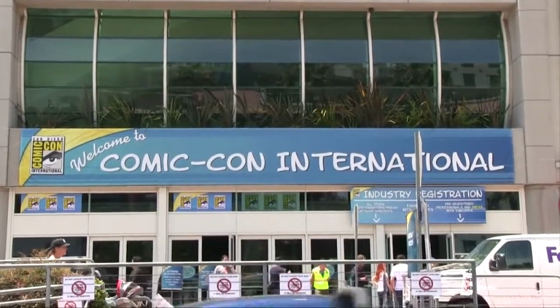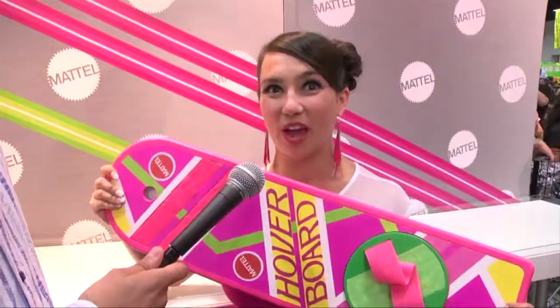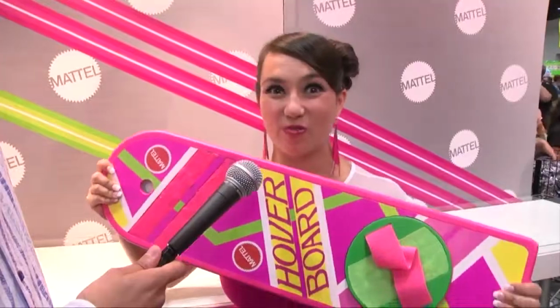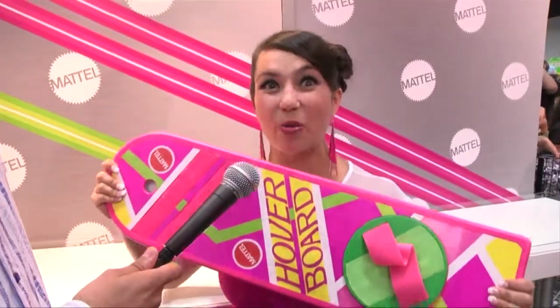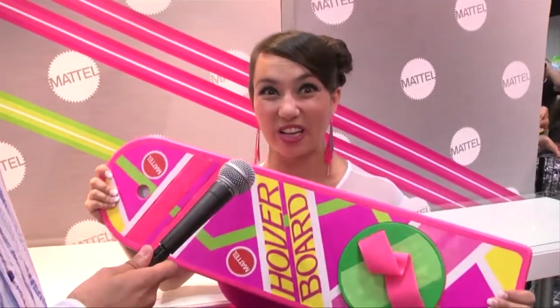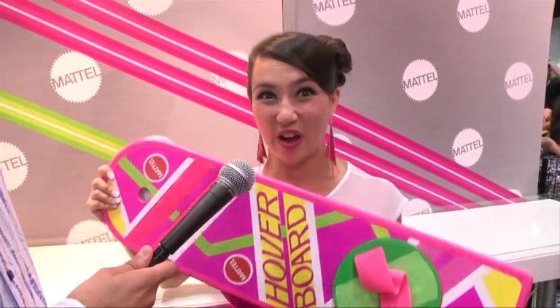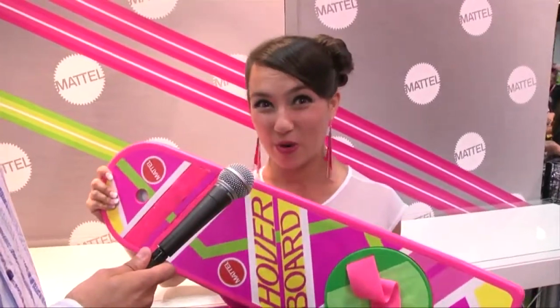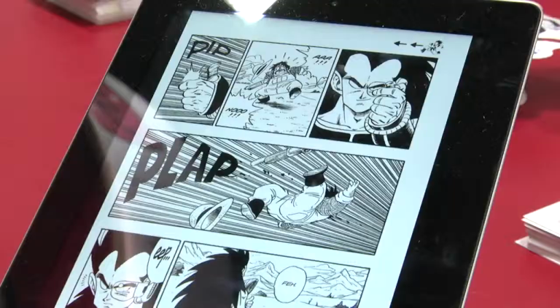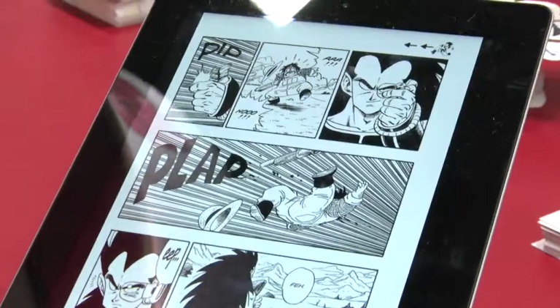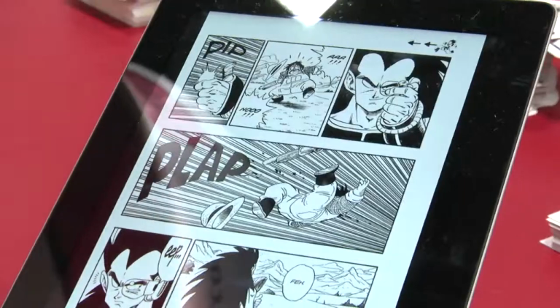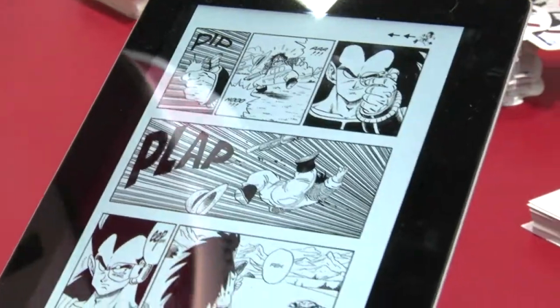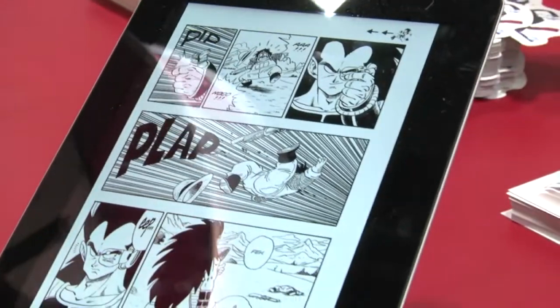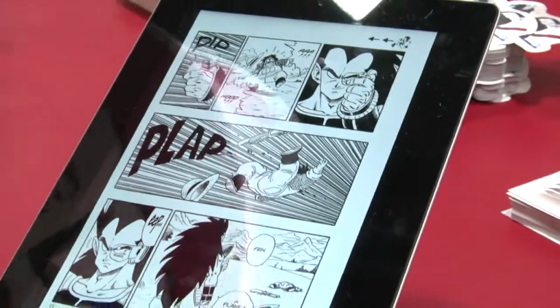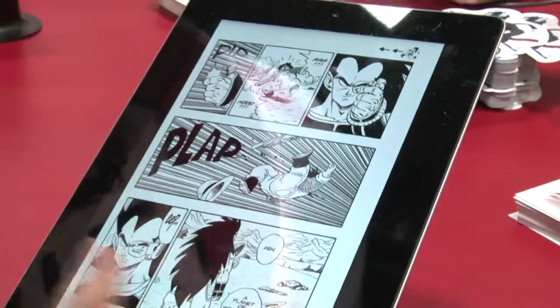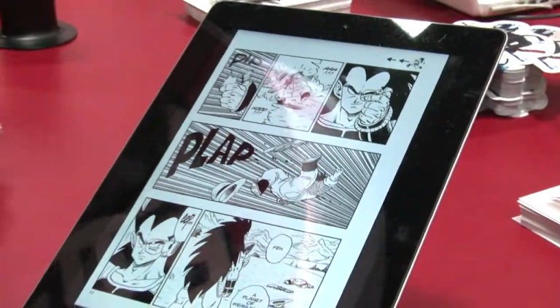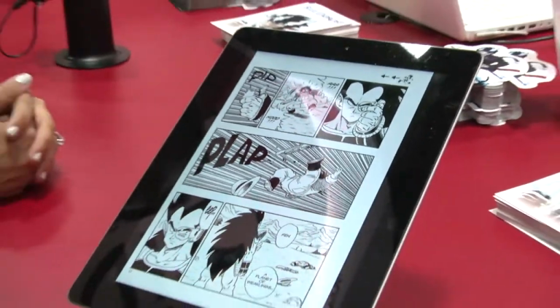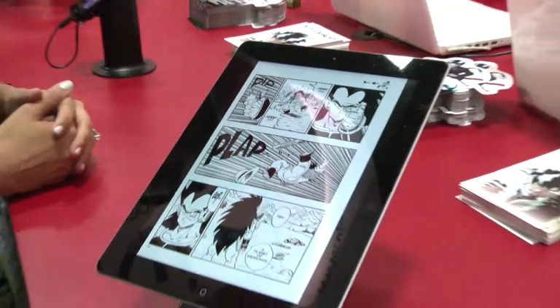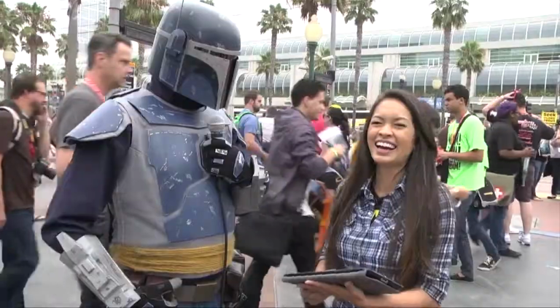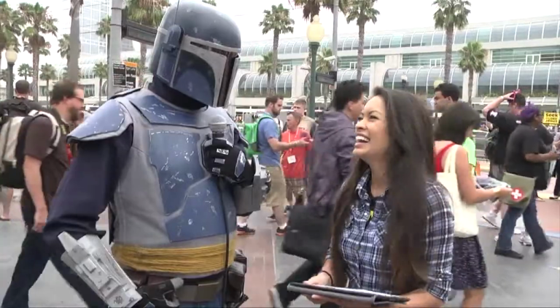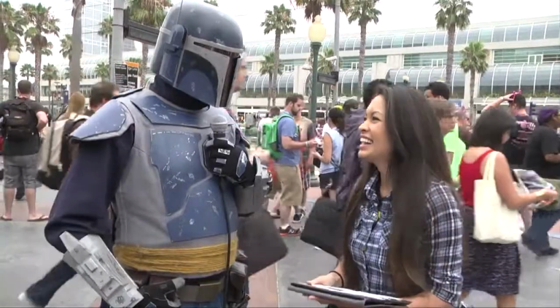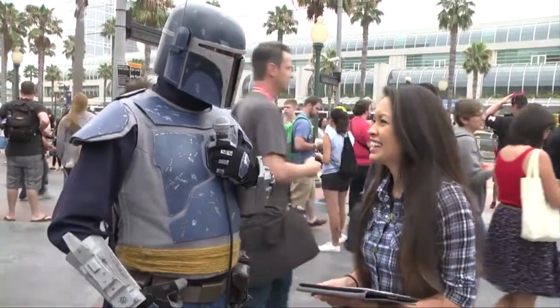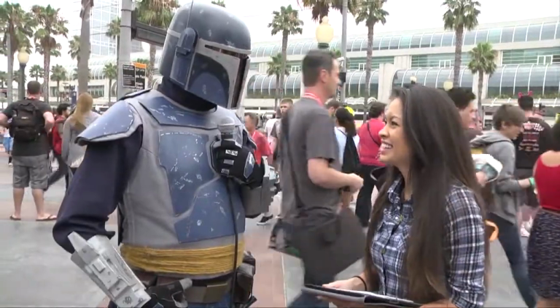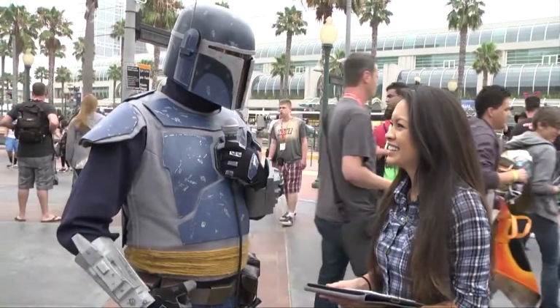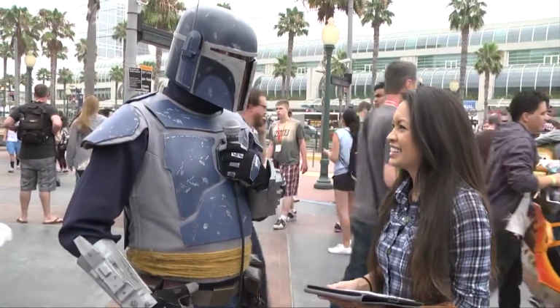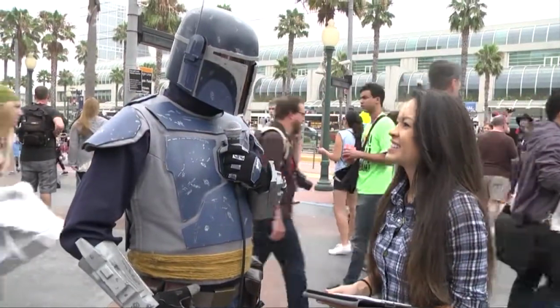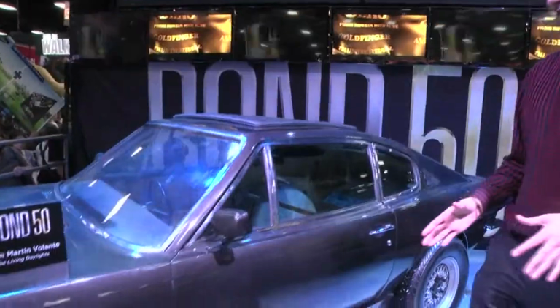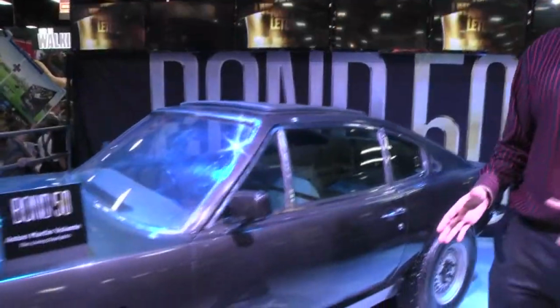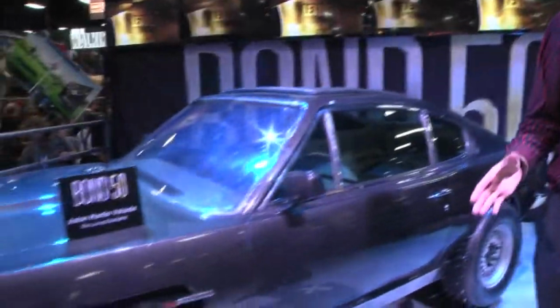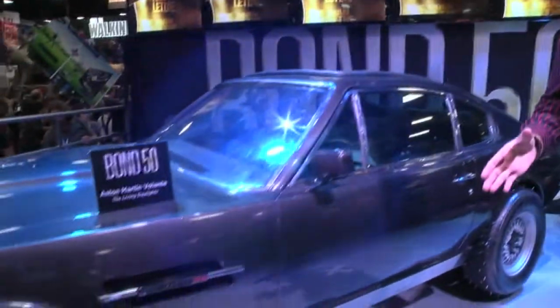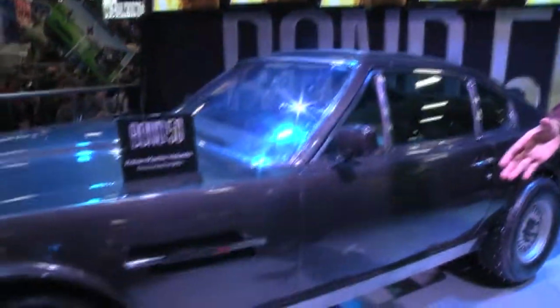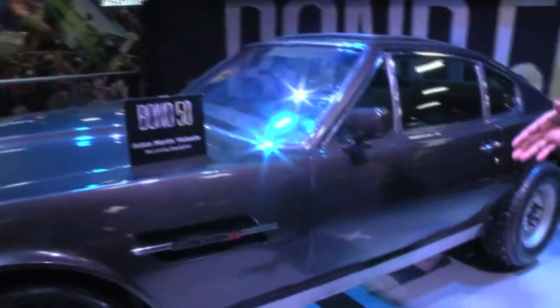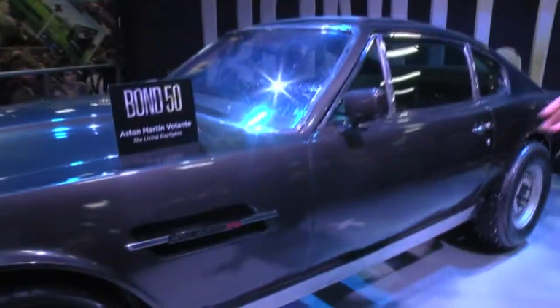We have a real working hoverboard. When you're in the field, you eat whatever you can get. This is the Aston Martin Vellante.